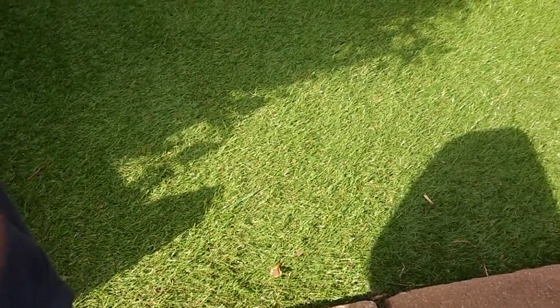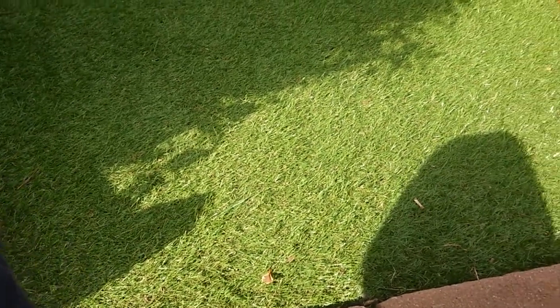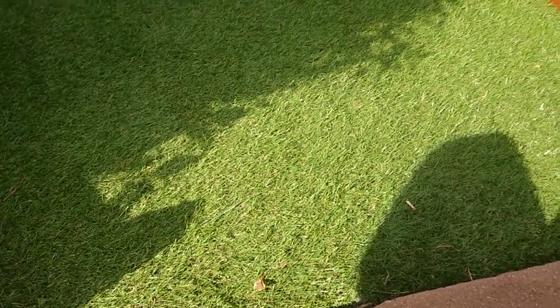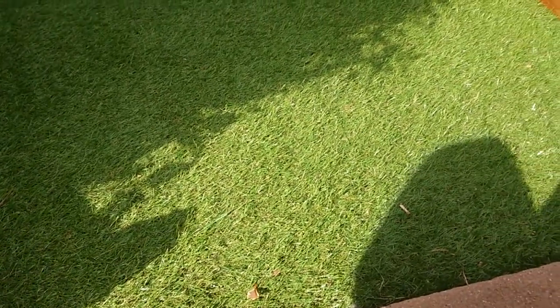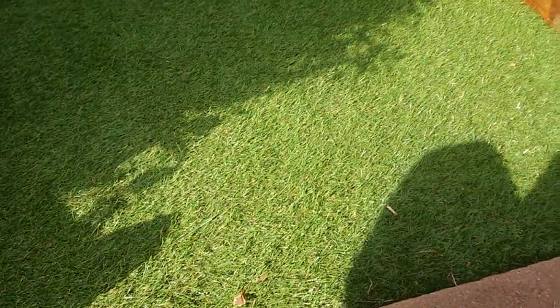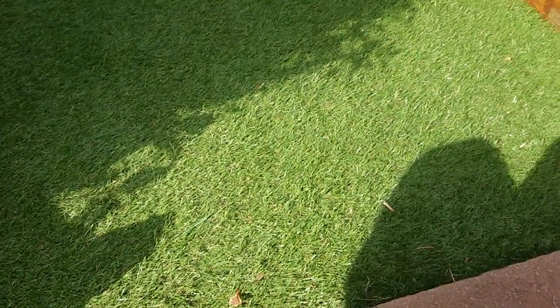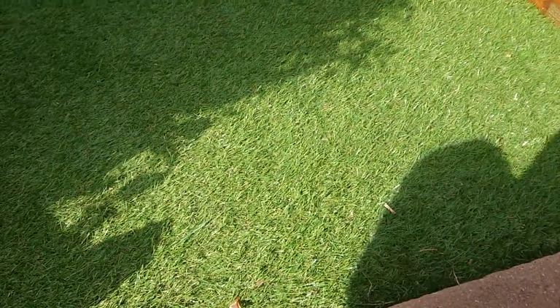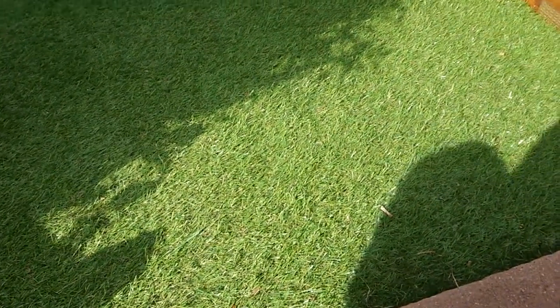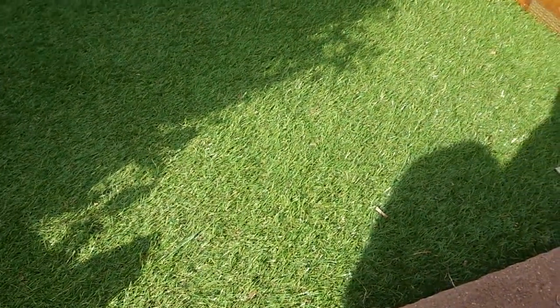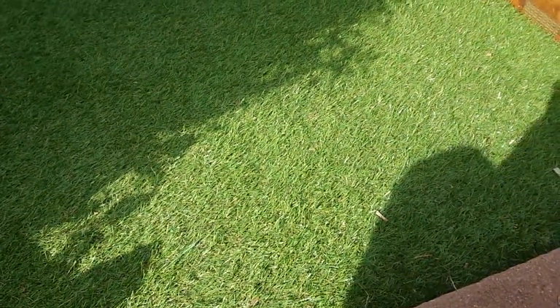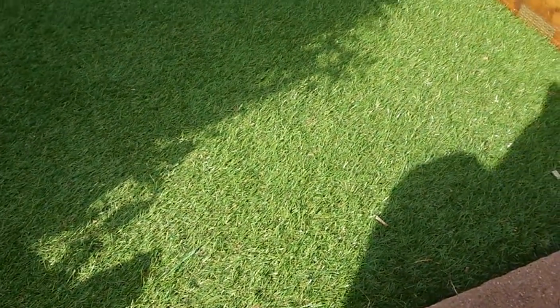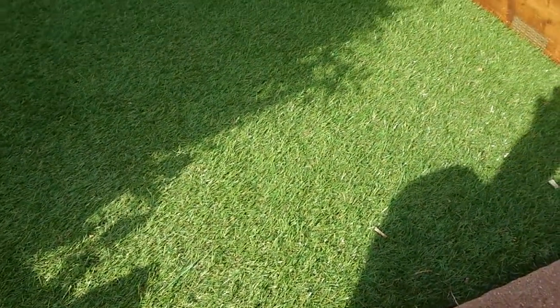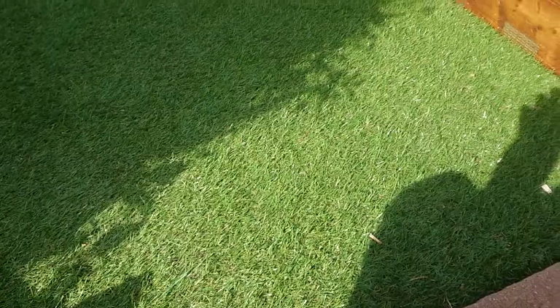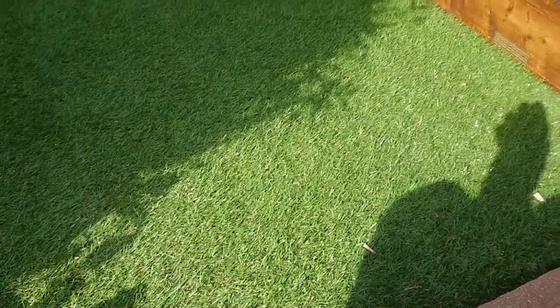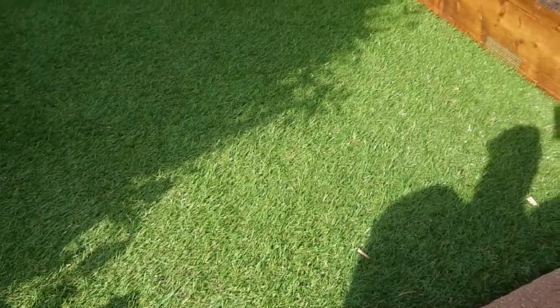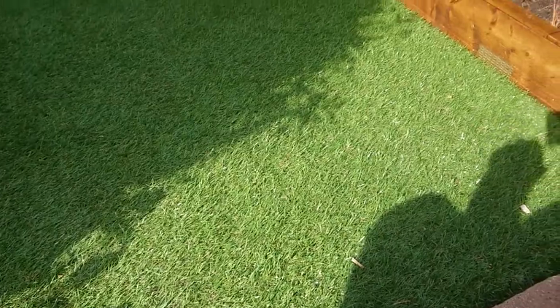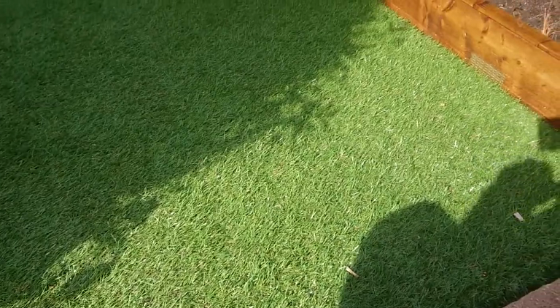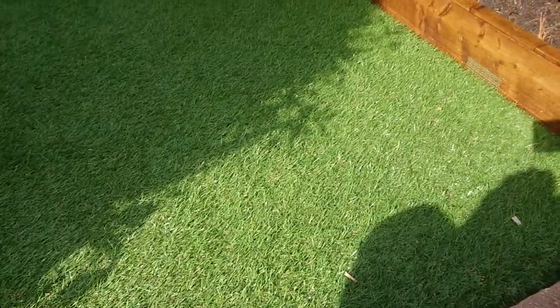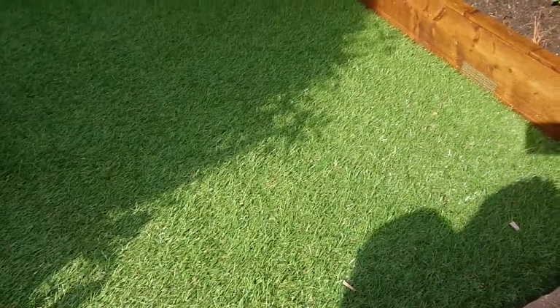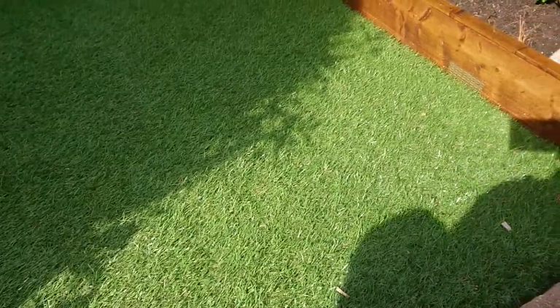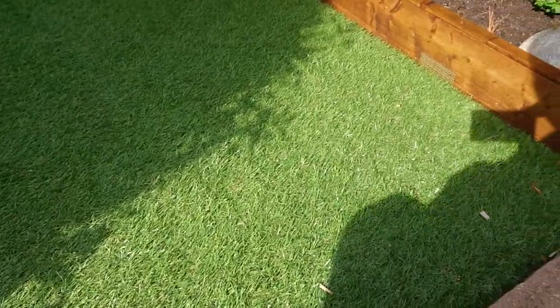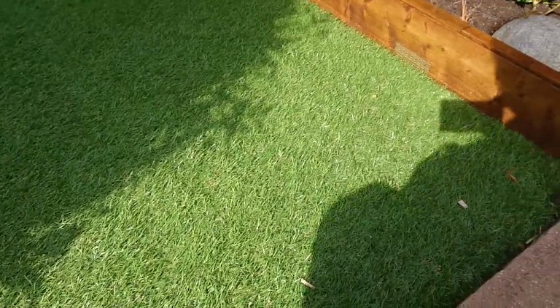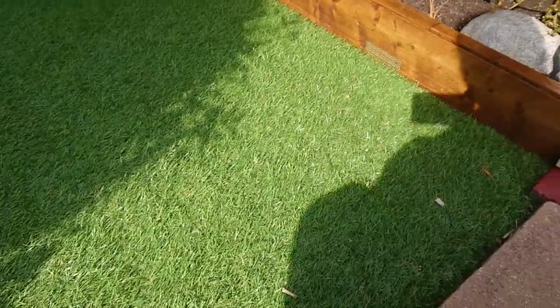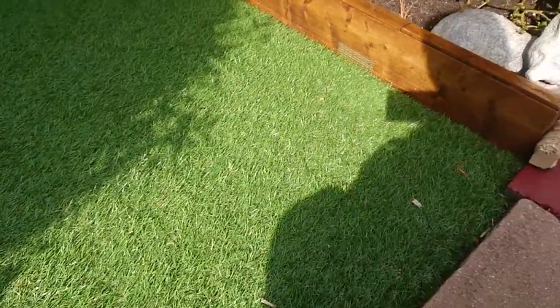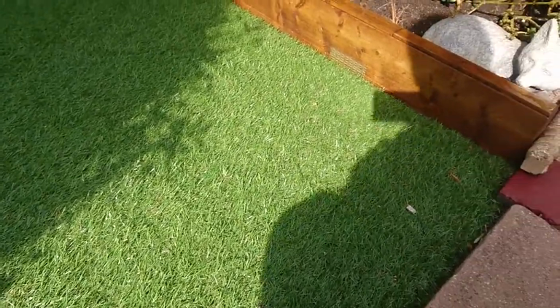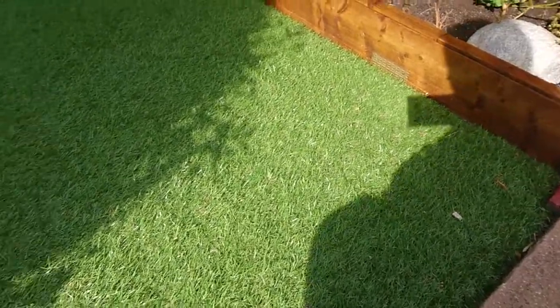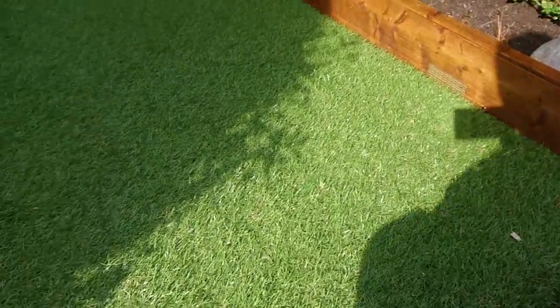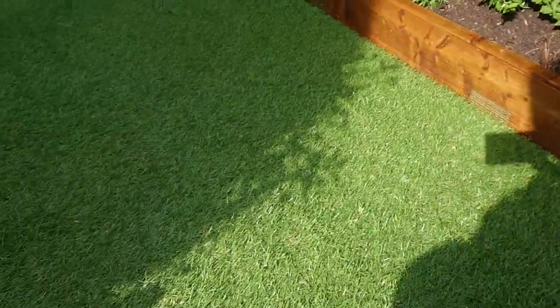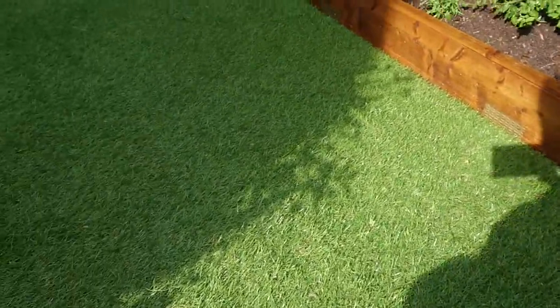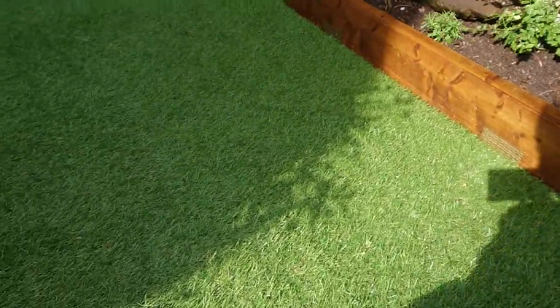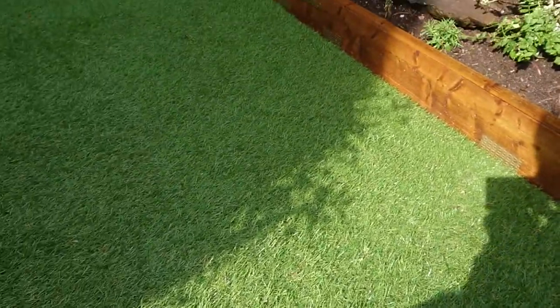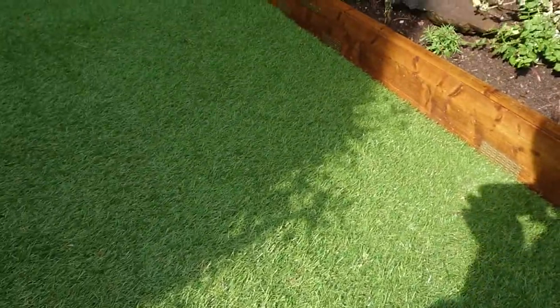Quite a few months on from when I laid my lawn. I'll give you a quick look.